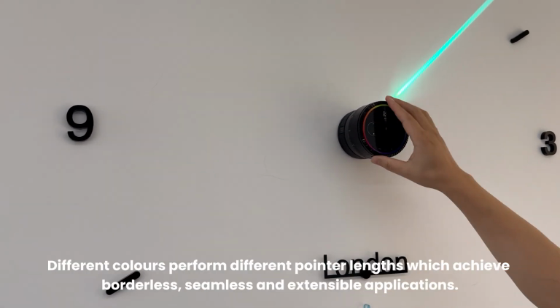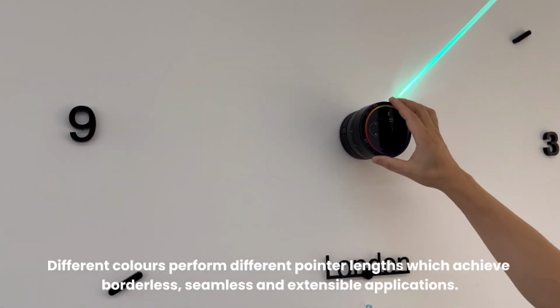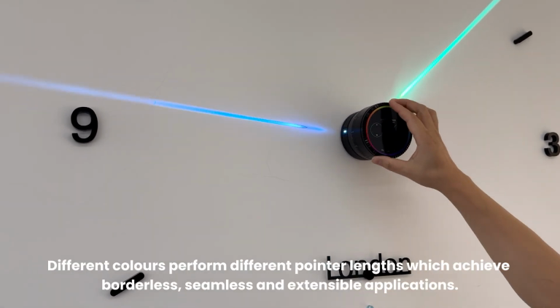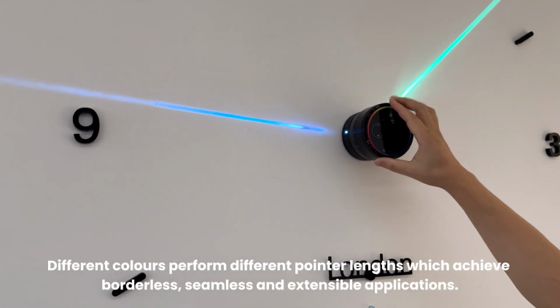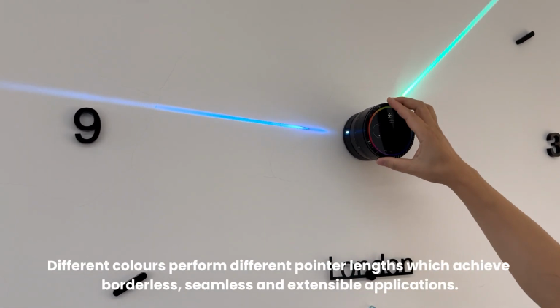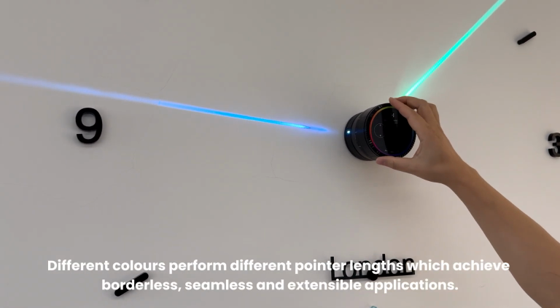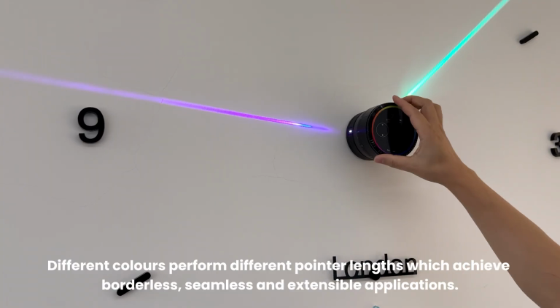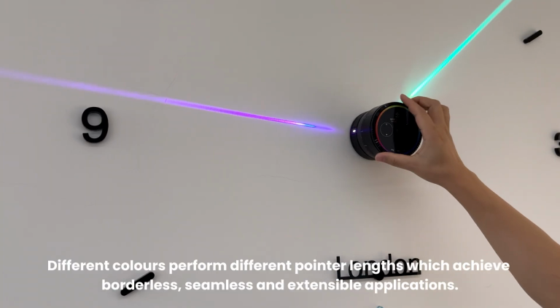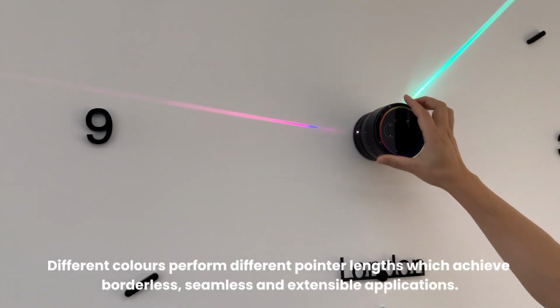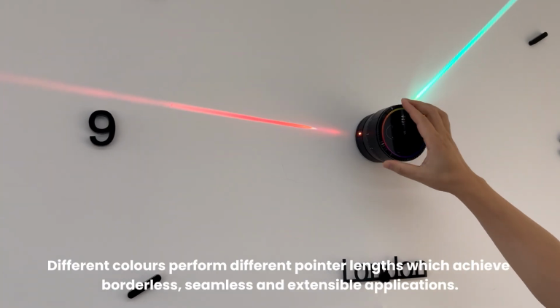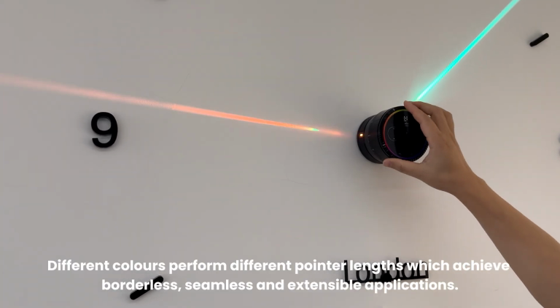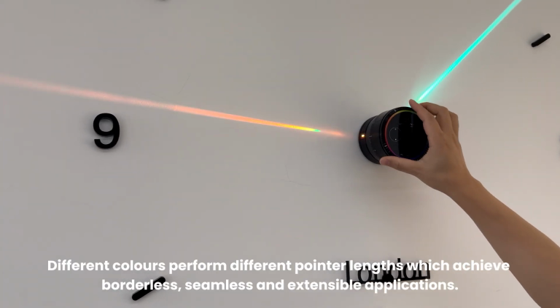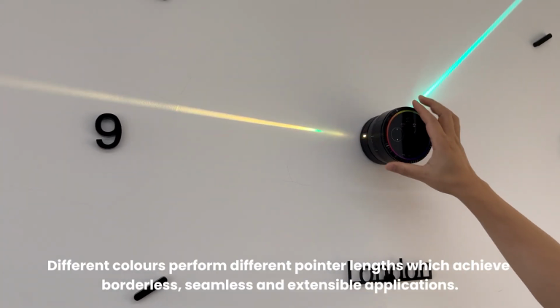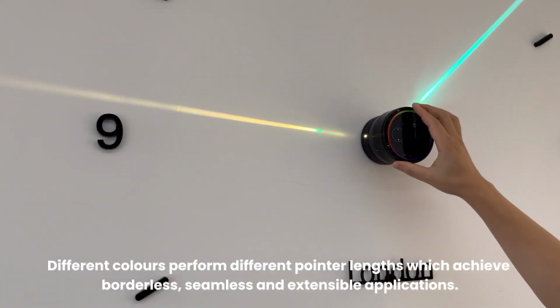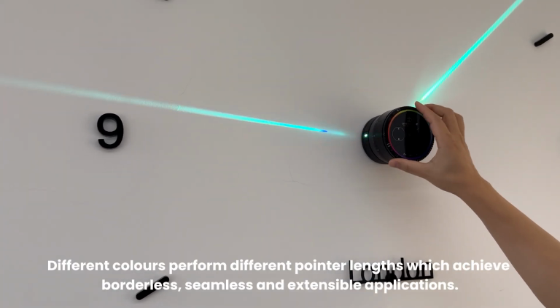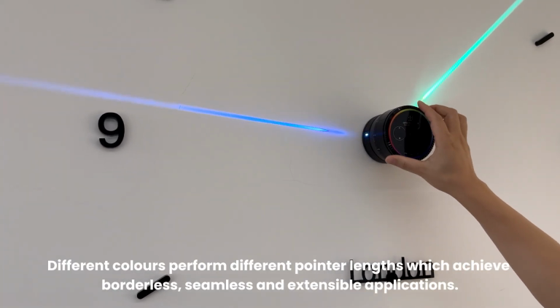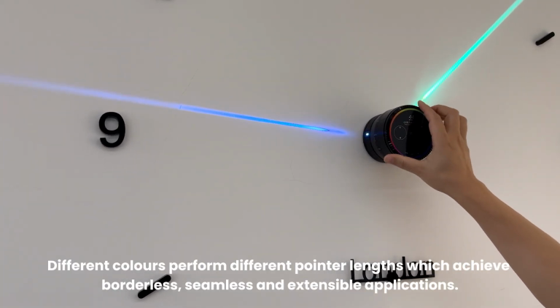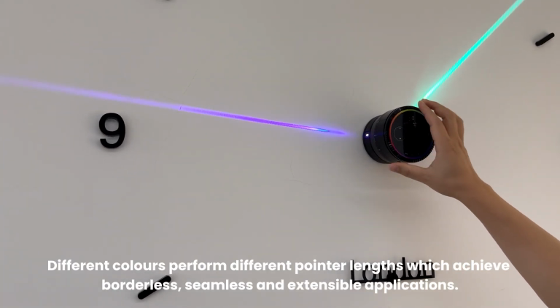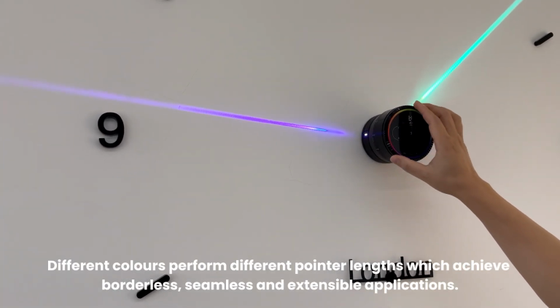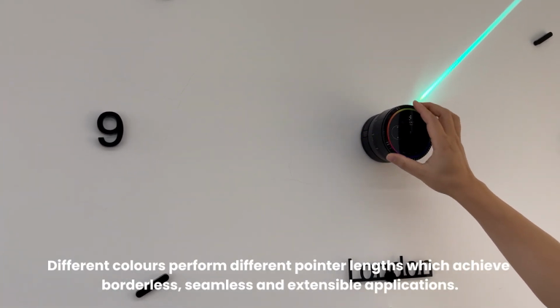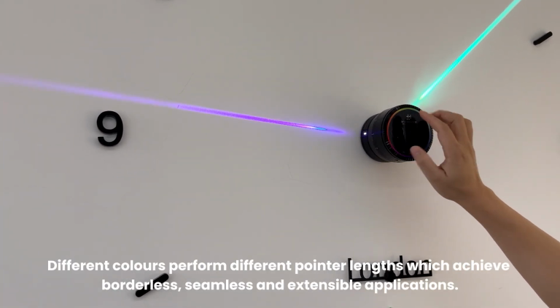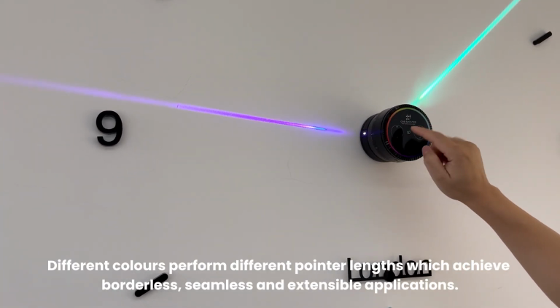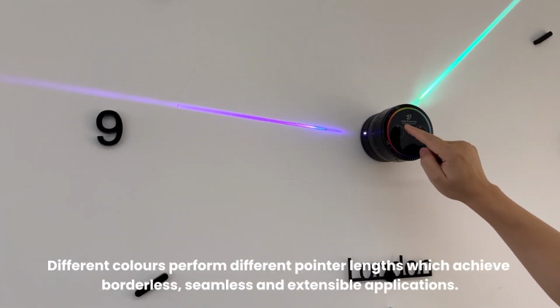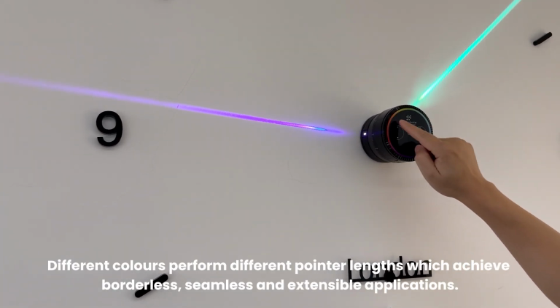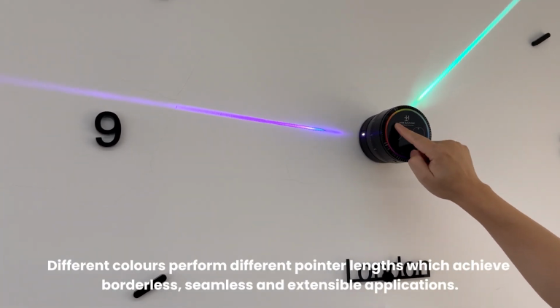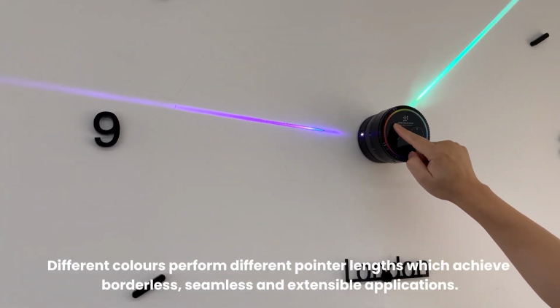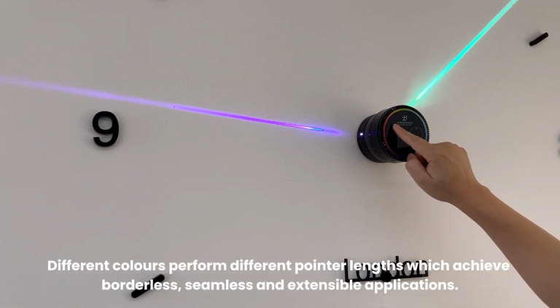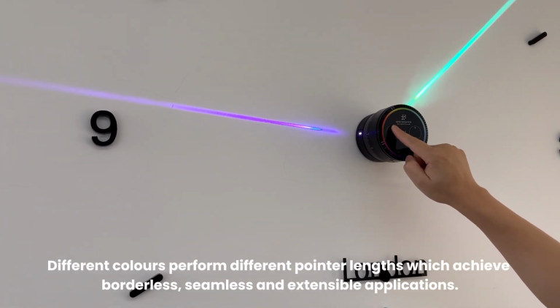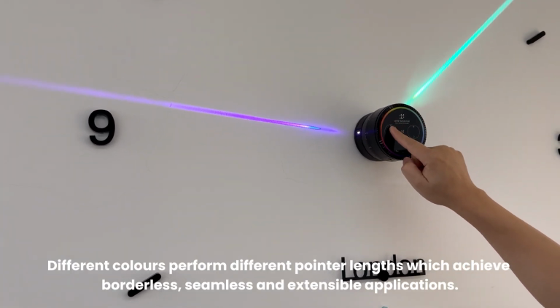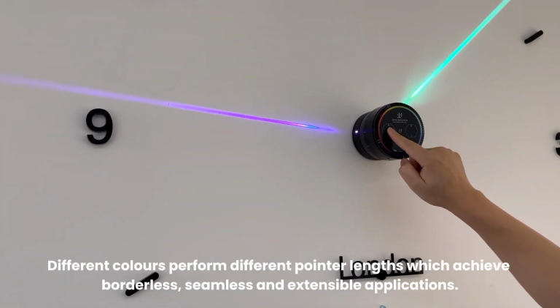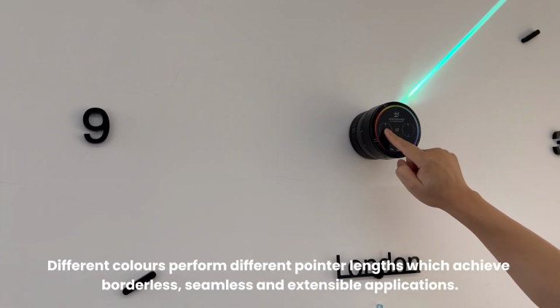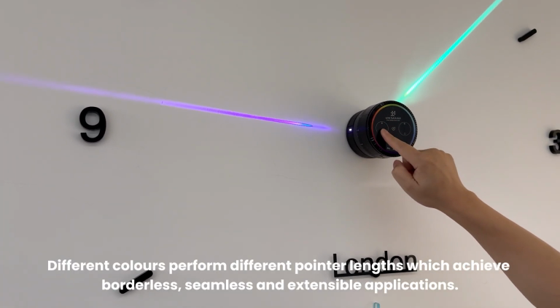Different colors perform different pointer lengths, which achieve borderless, seamless, and extensible applications.